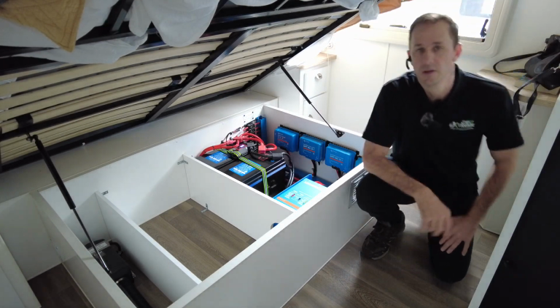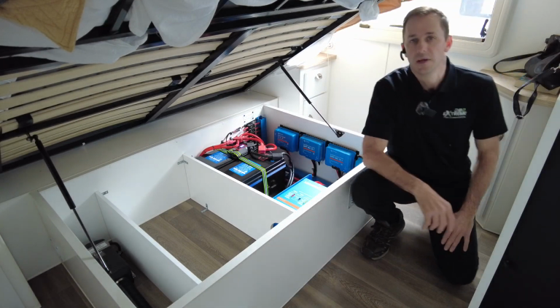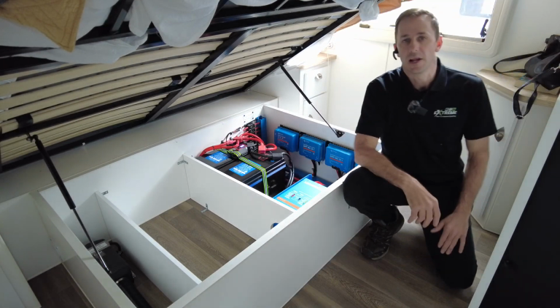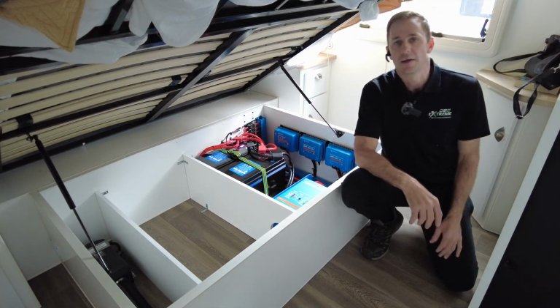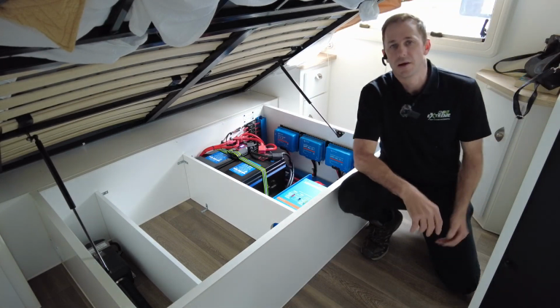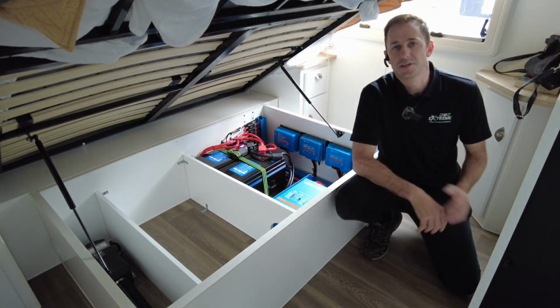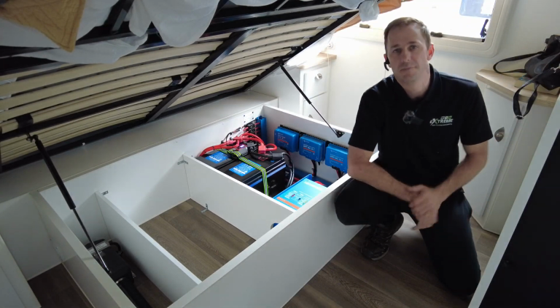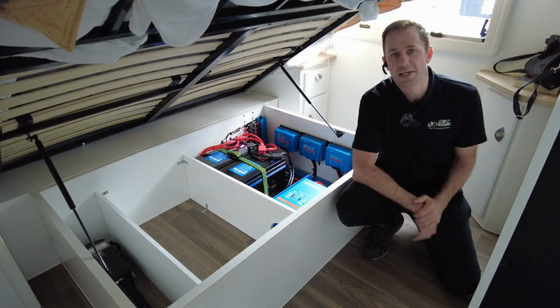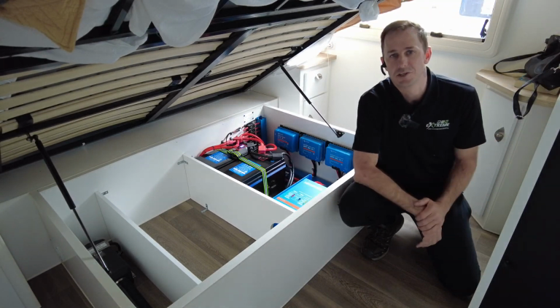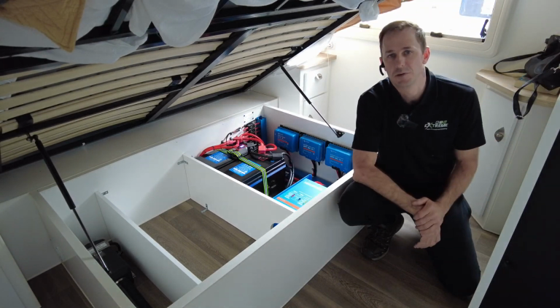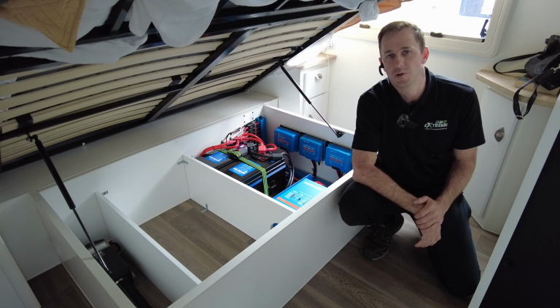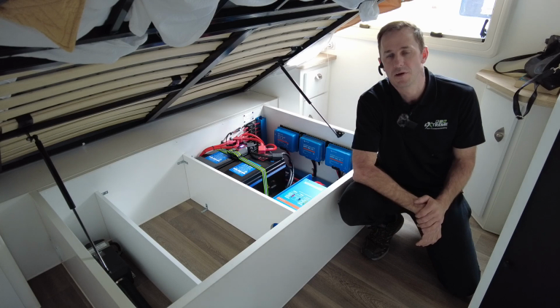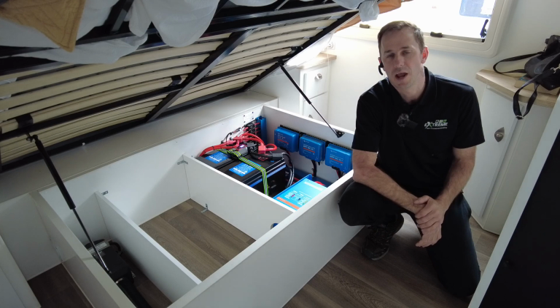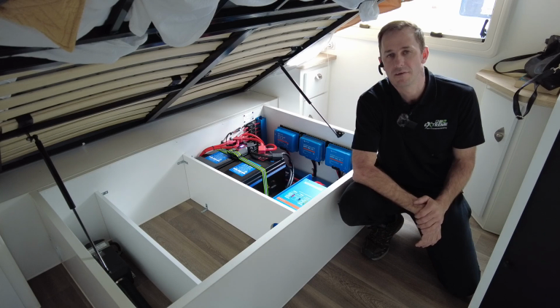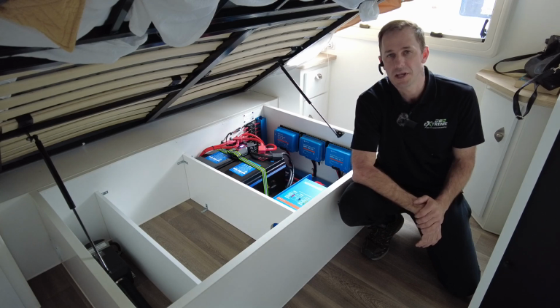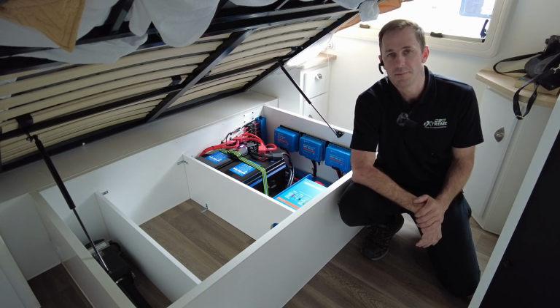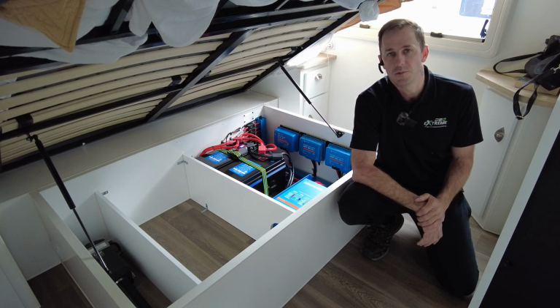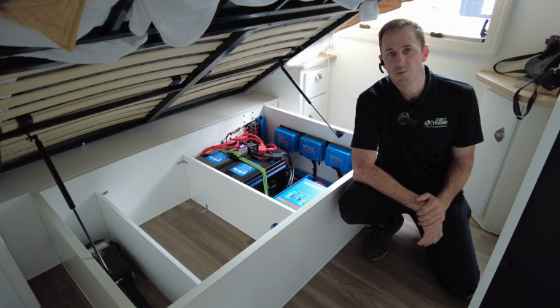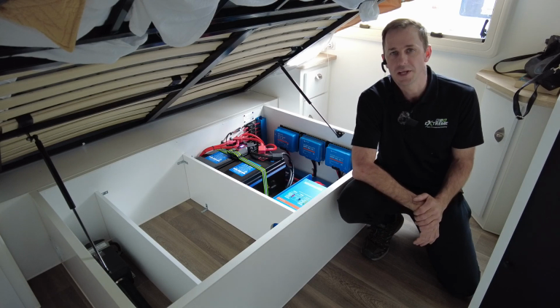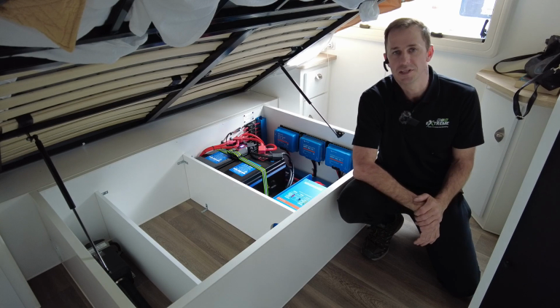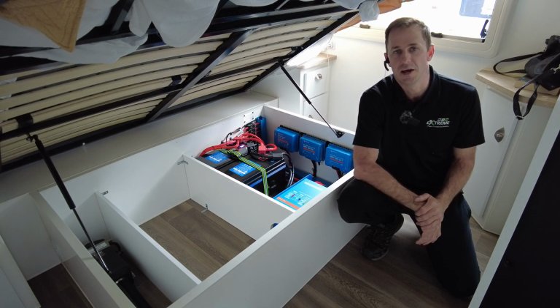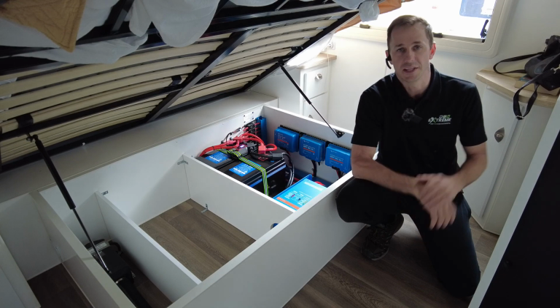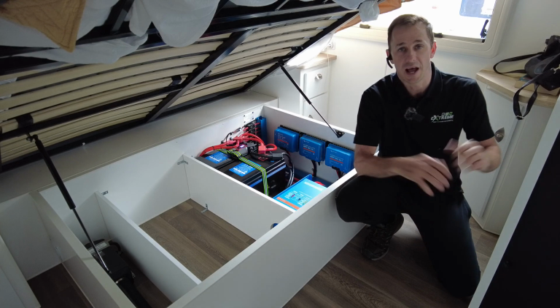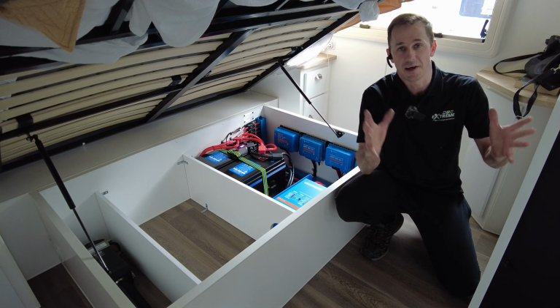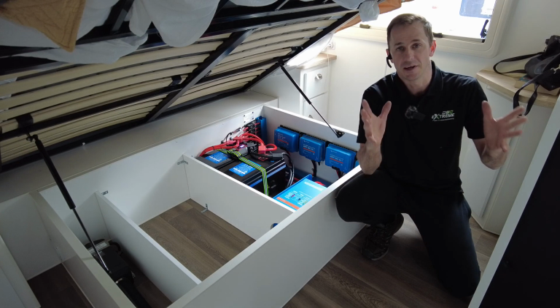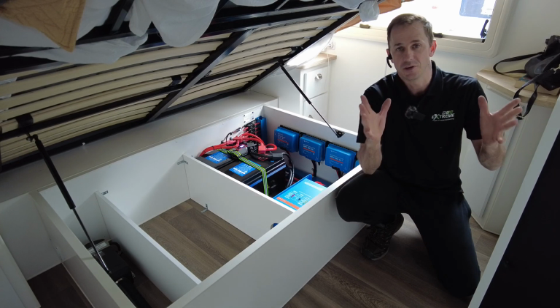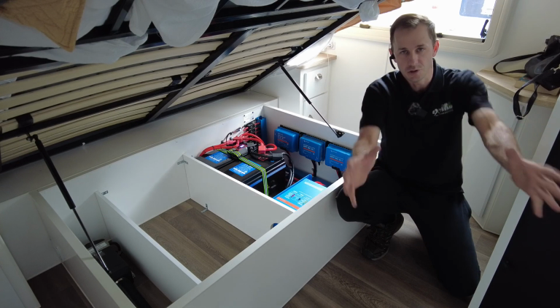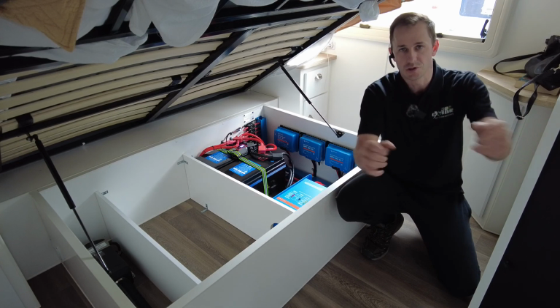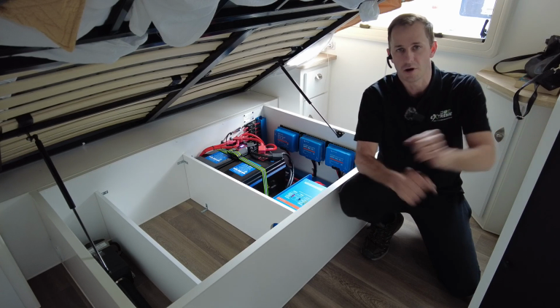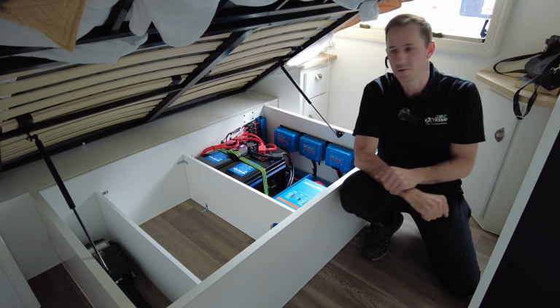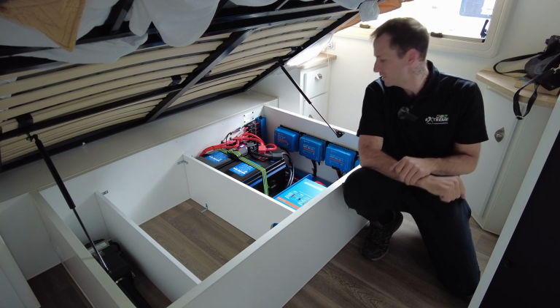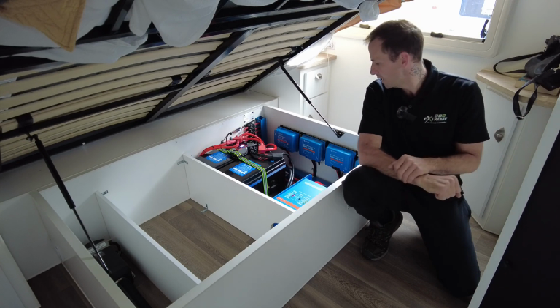G'day guys, Matty here from Extreme Auto Caravanning and Camping, with you again today on another huge off-grid setup.